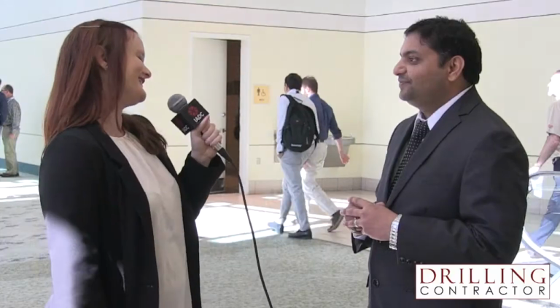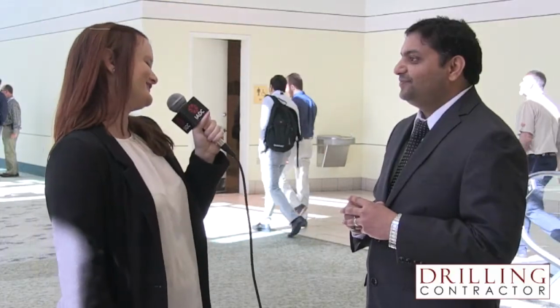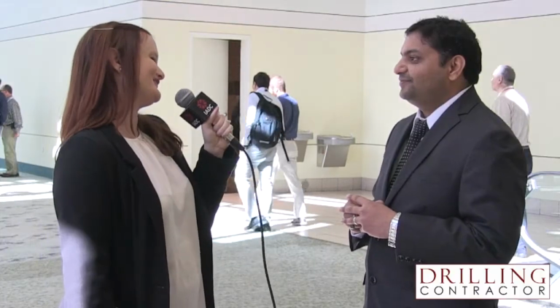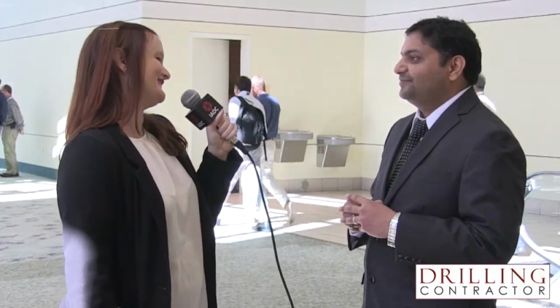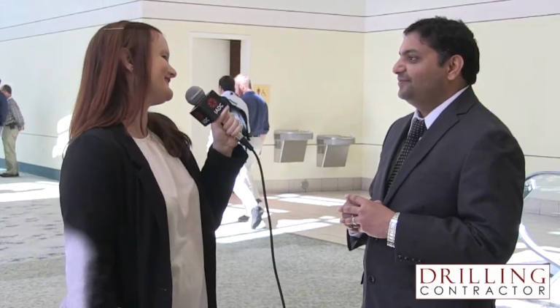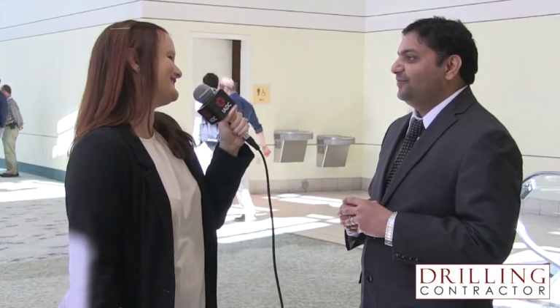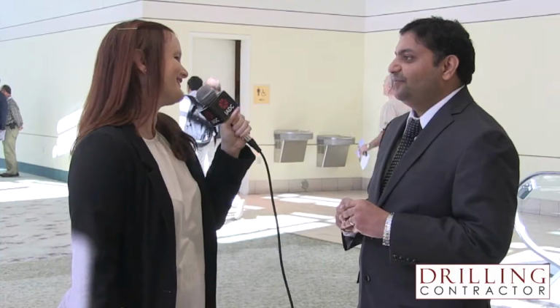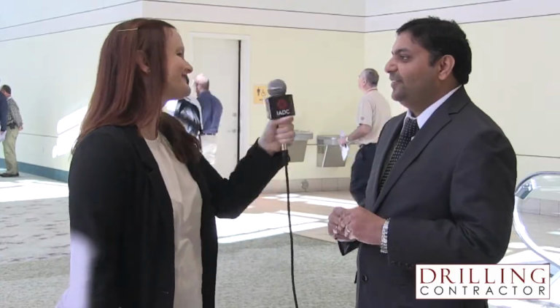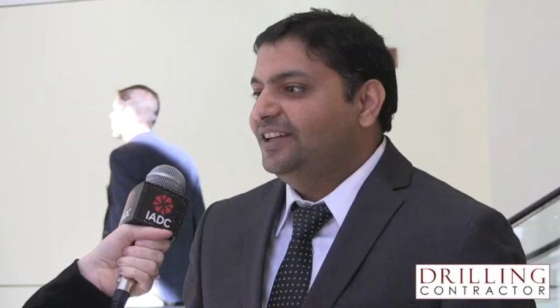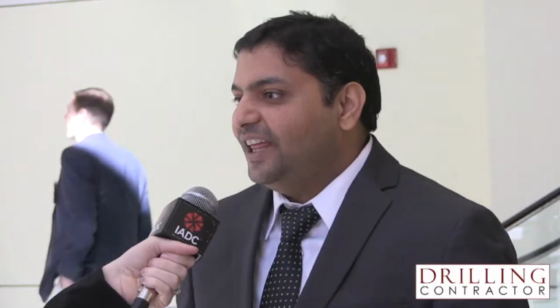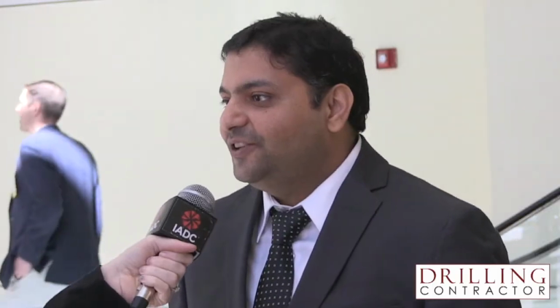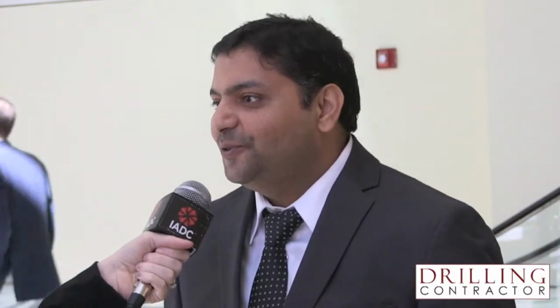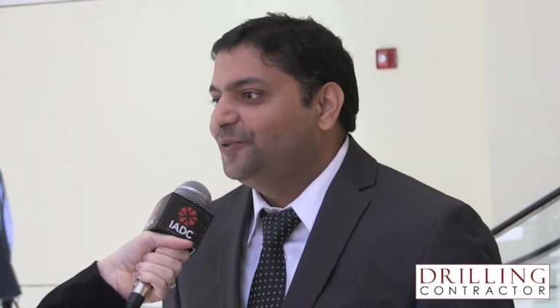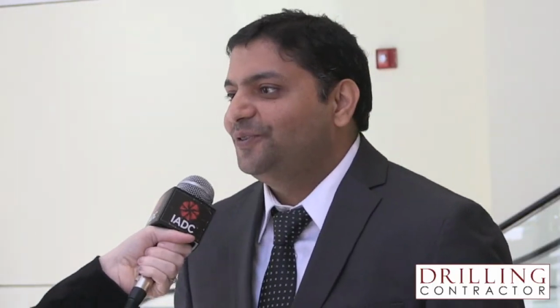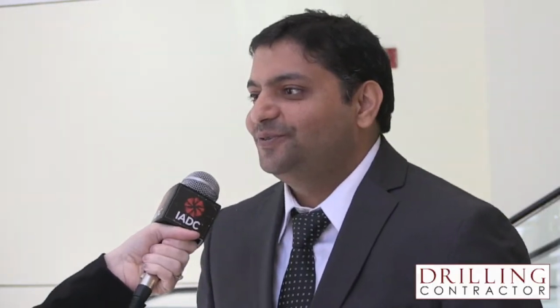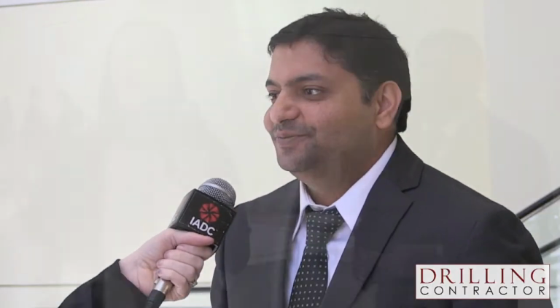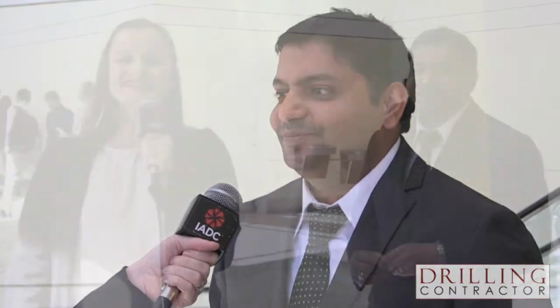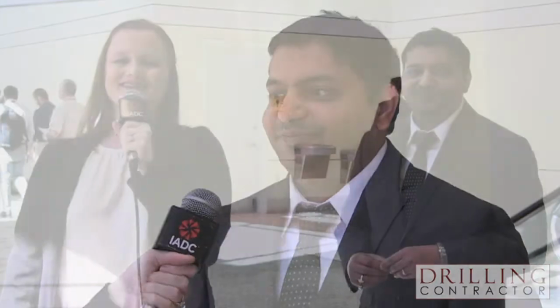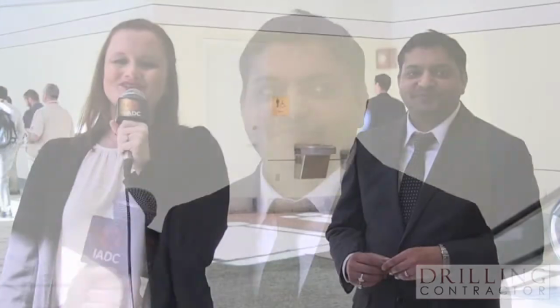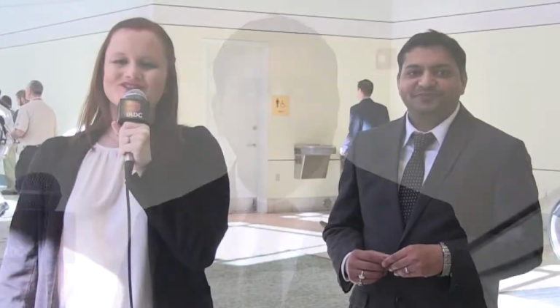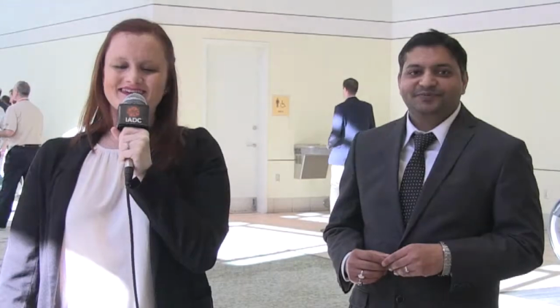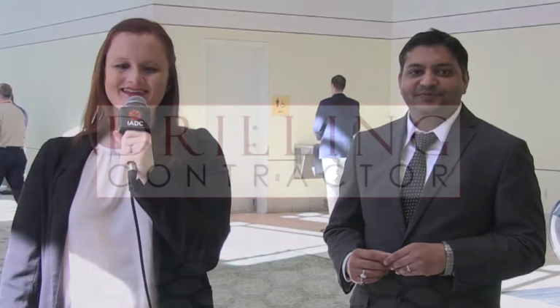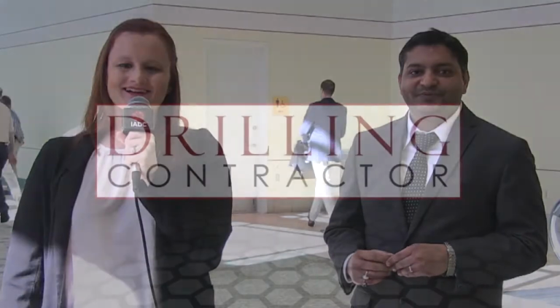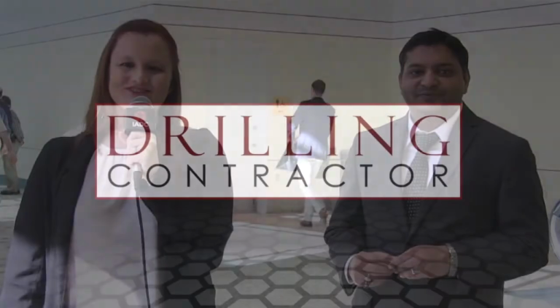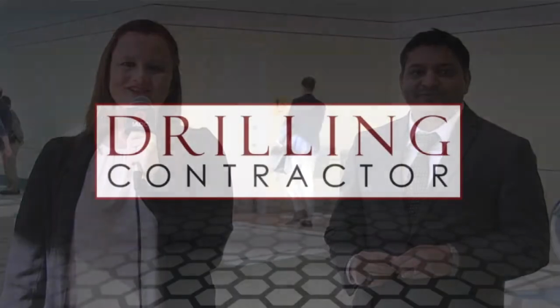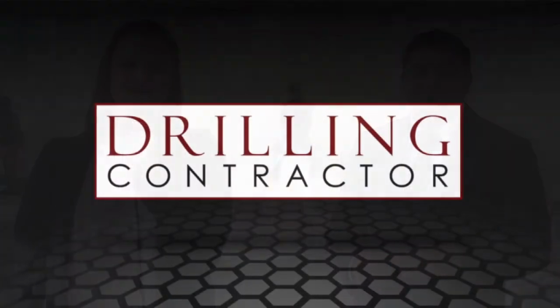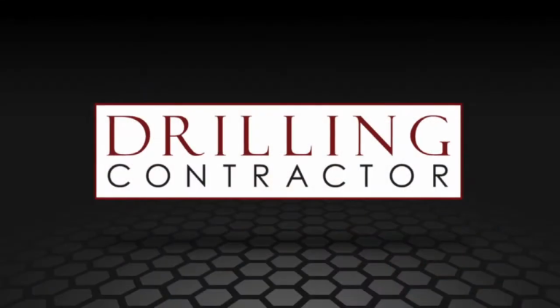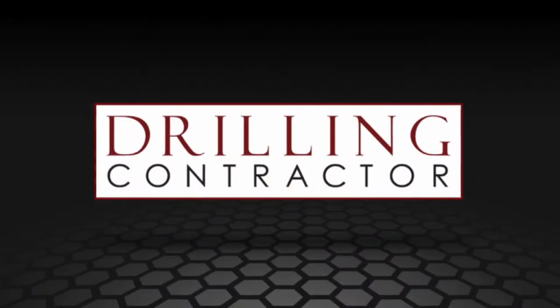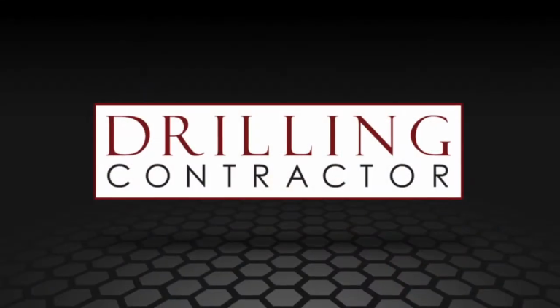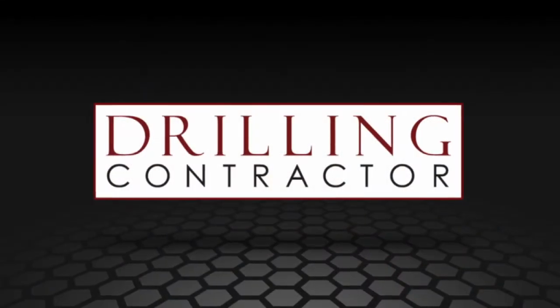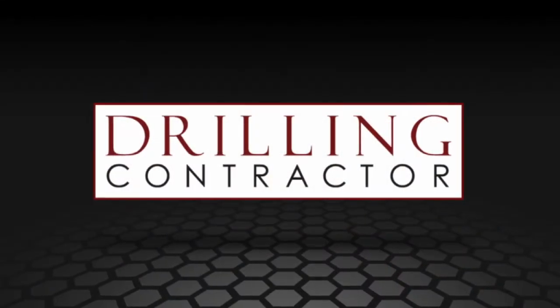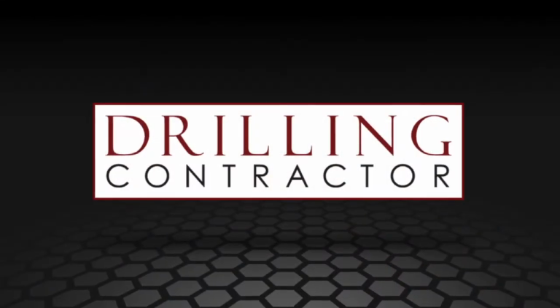Thank you for joining us today, Raj. Thank you. And thank you for joining us on DrillingContractor.org.